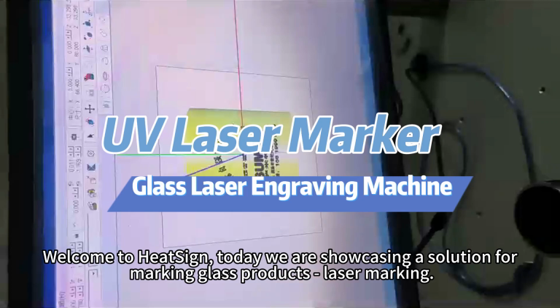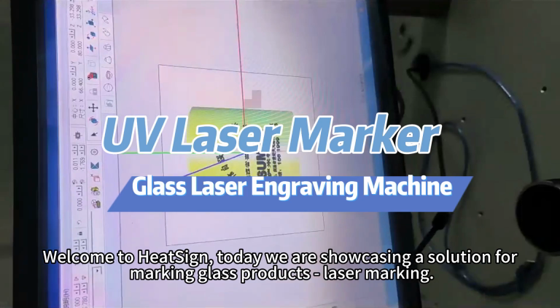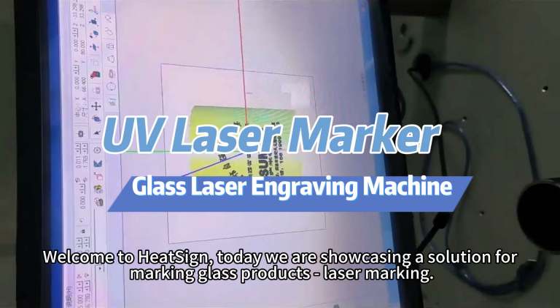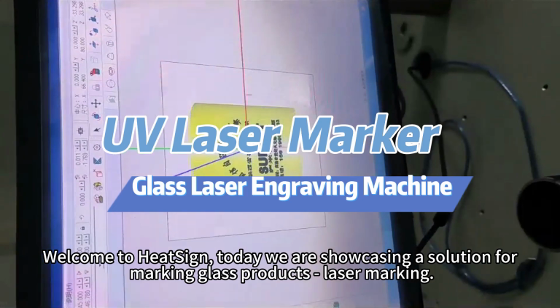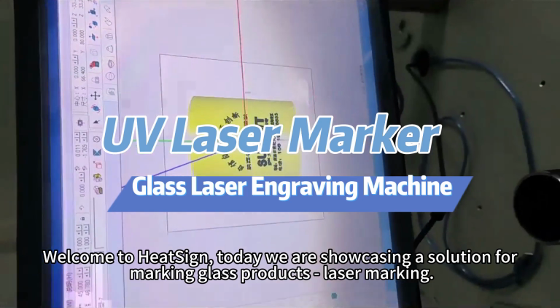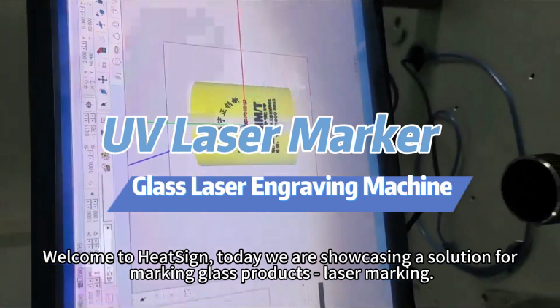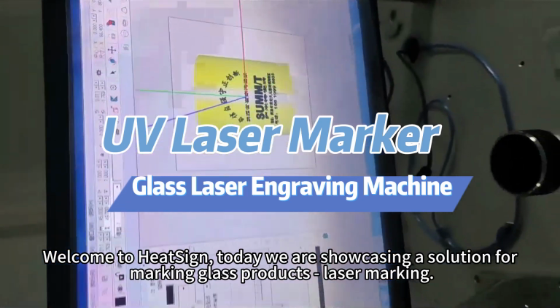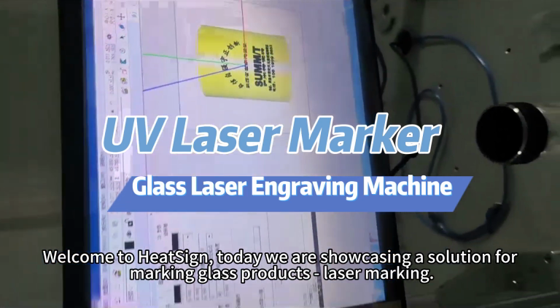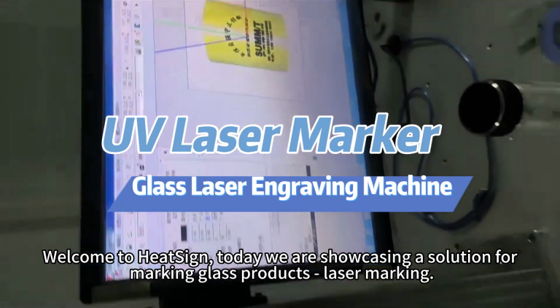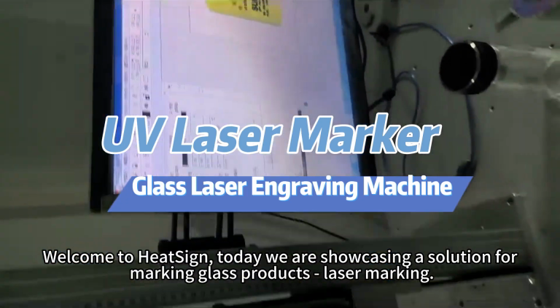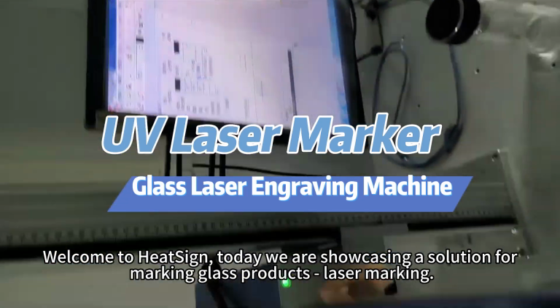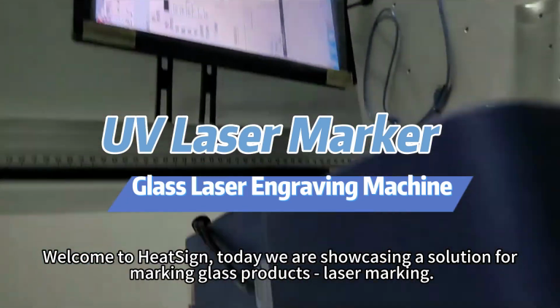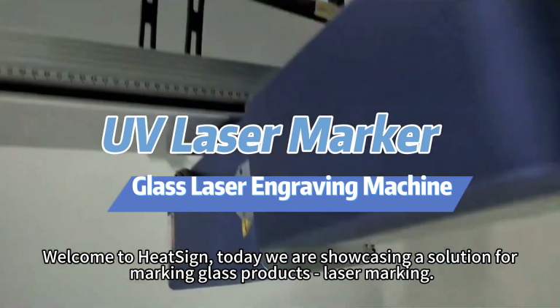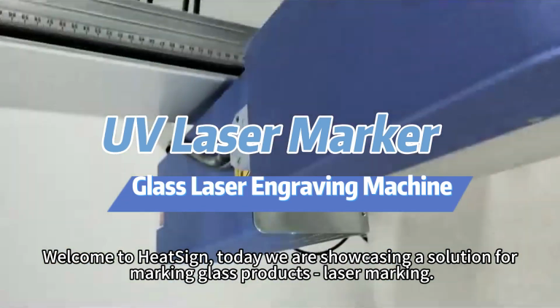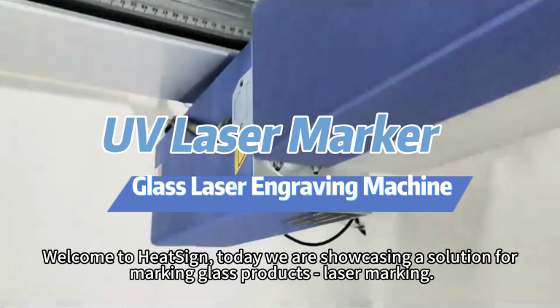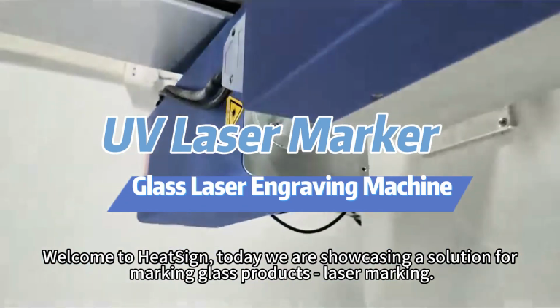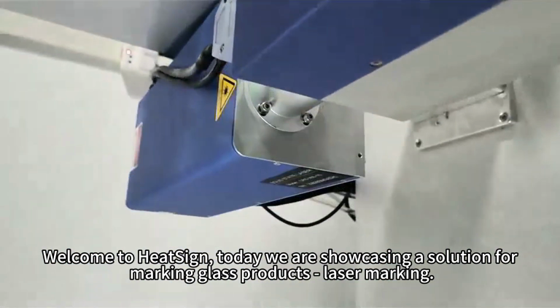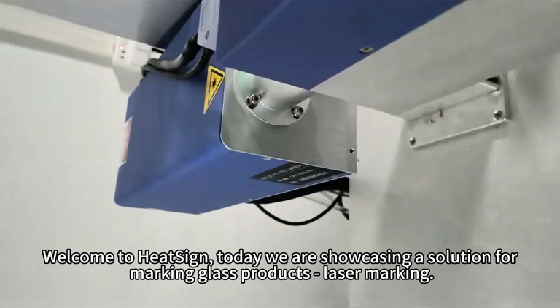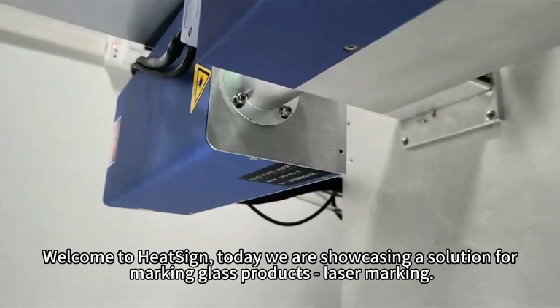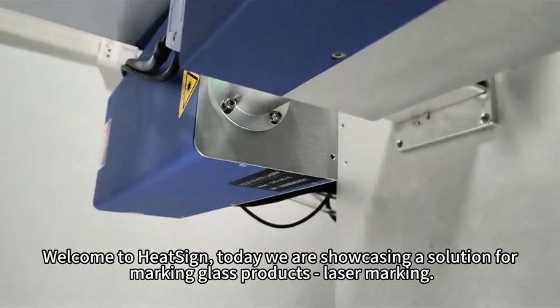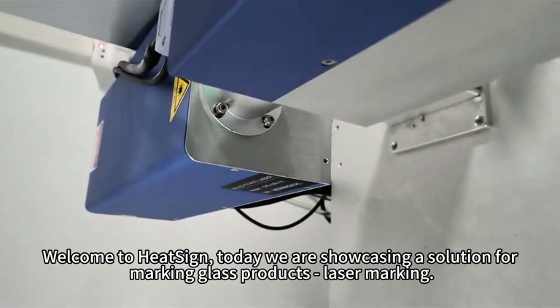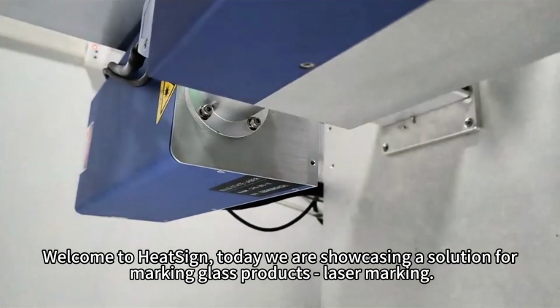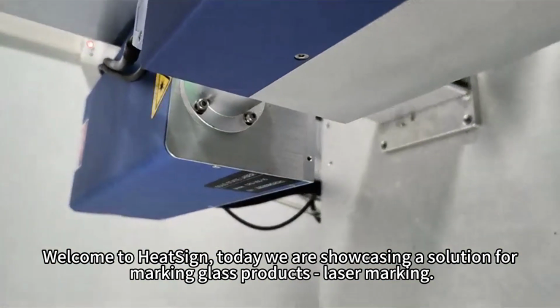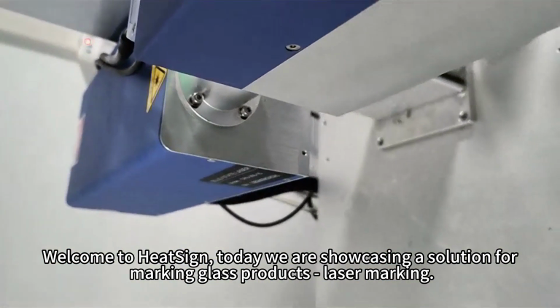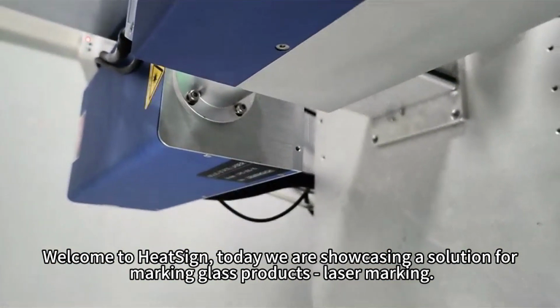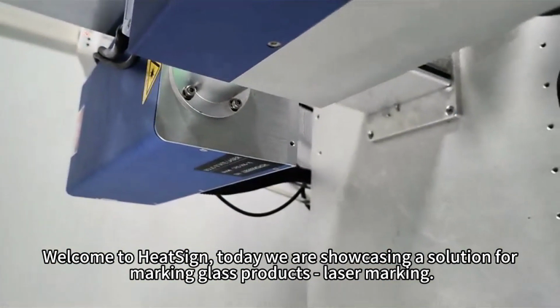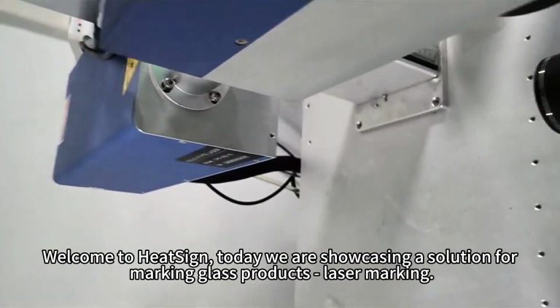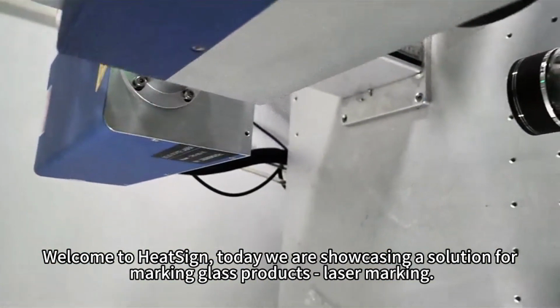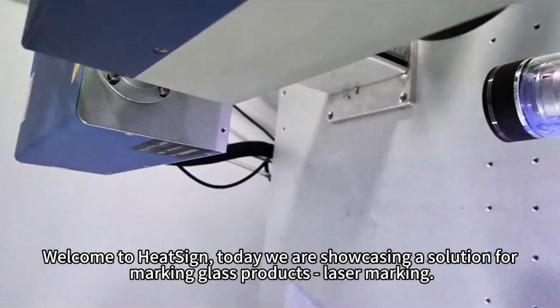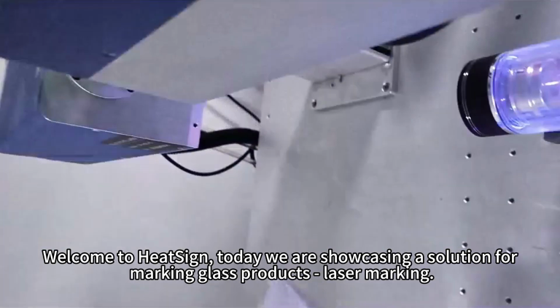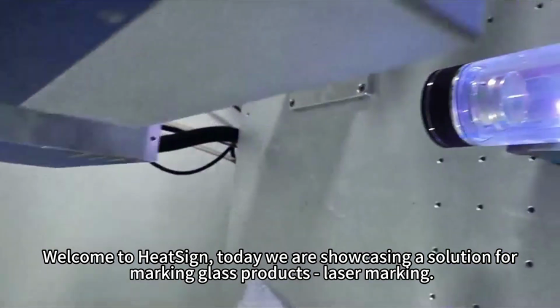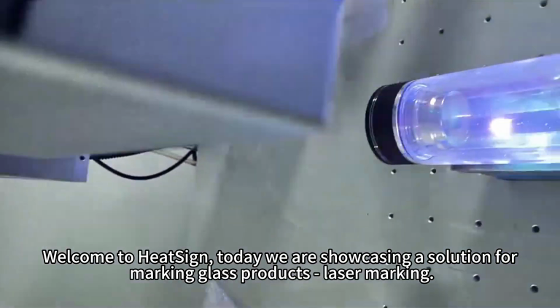Welcome to HeatSign. Today, we are showcasing a solution for marking glass products: laser marking.